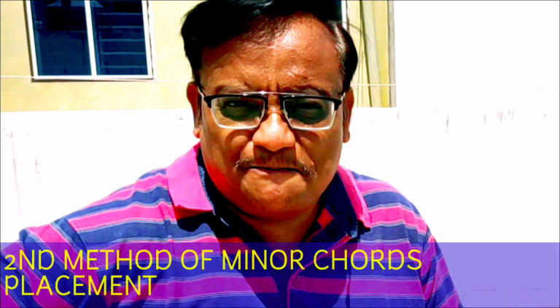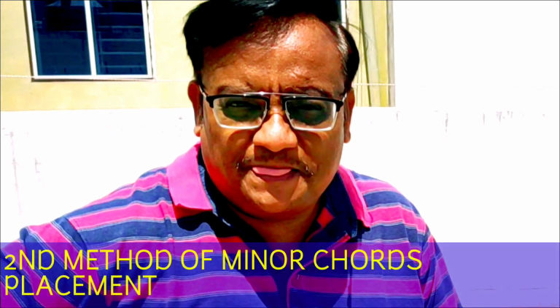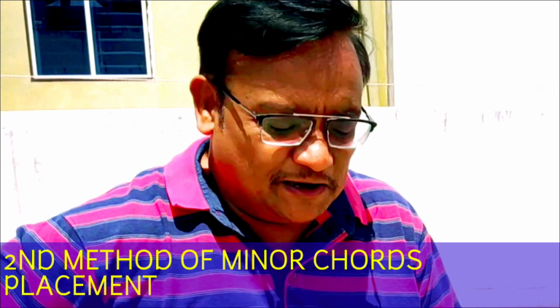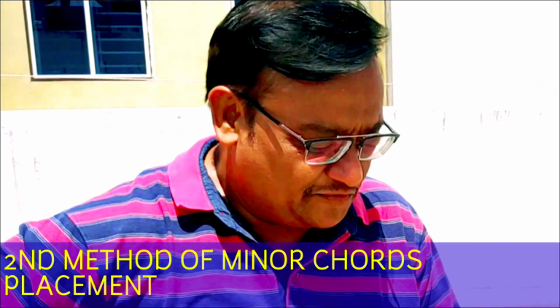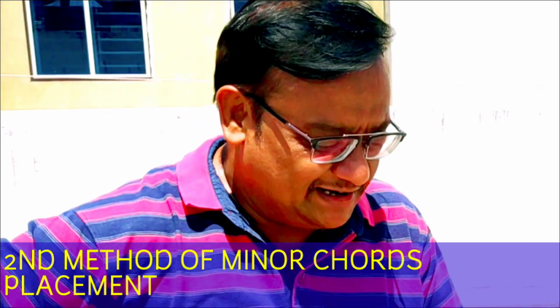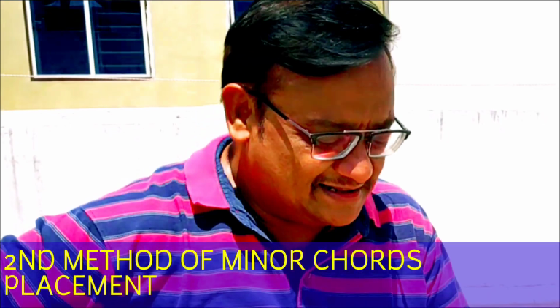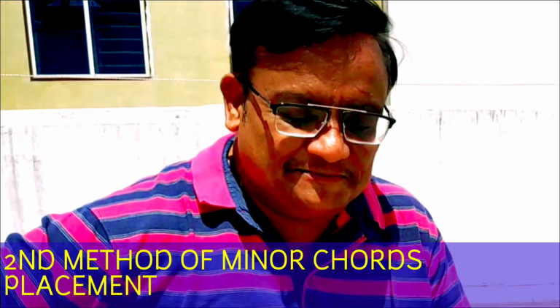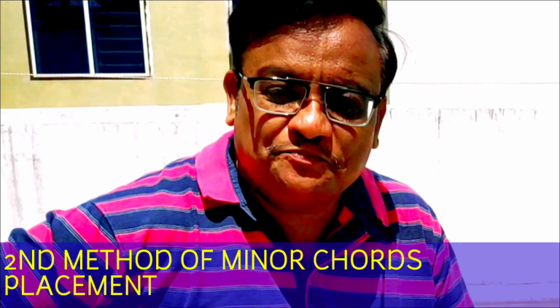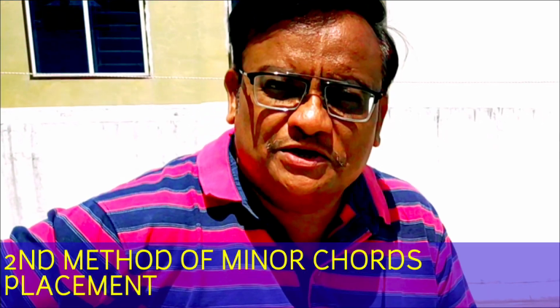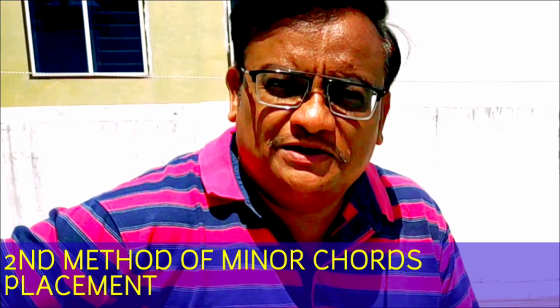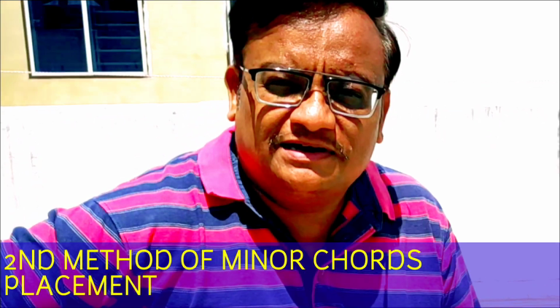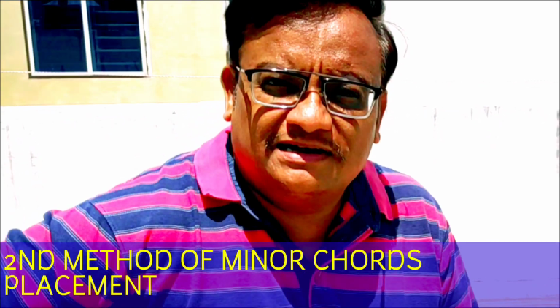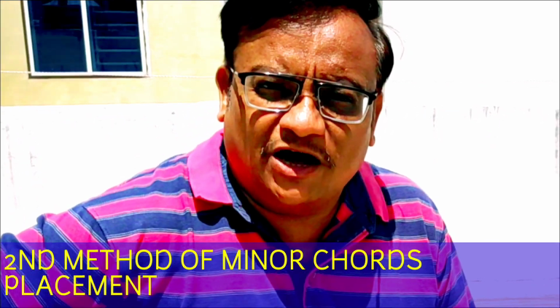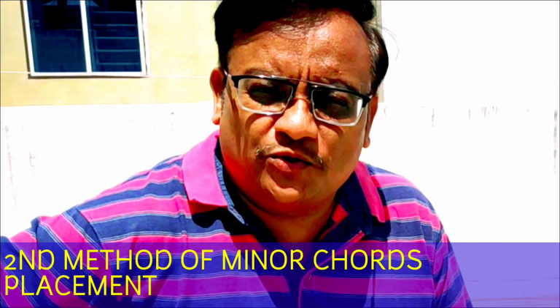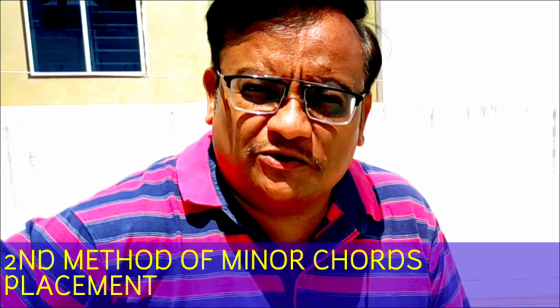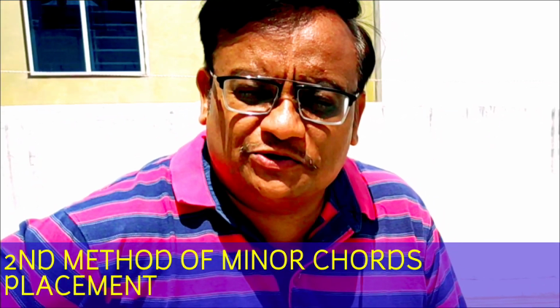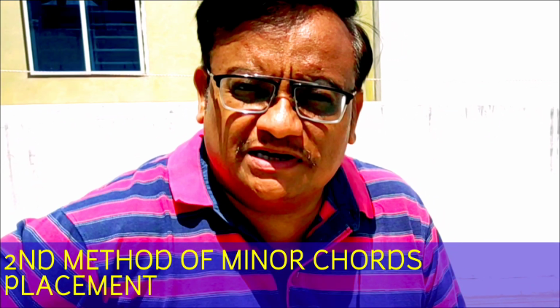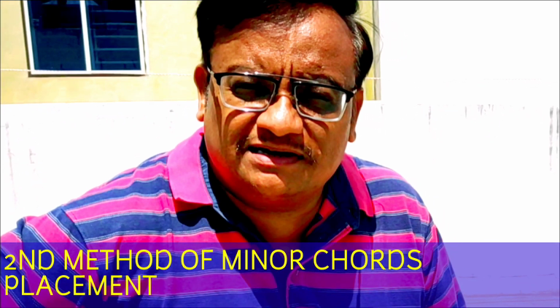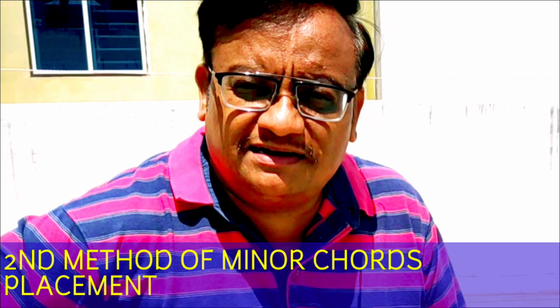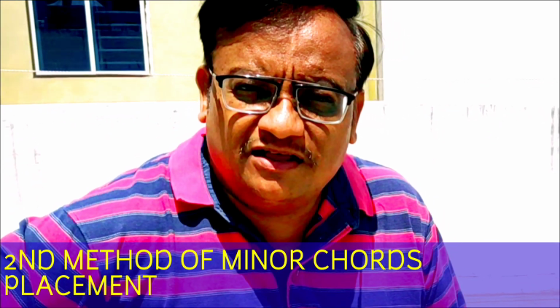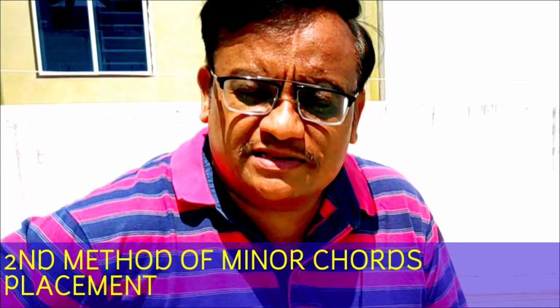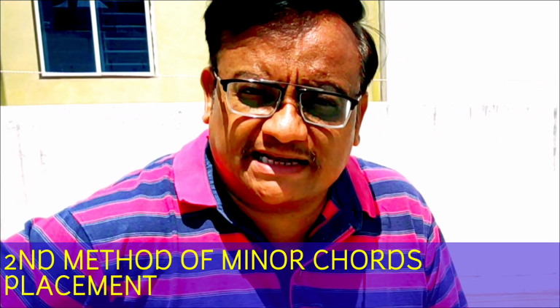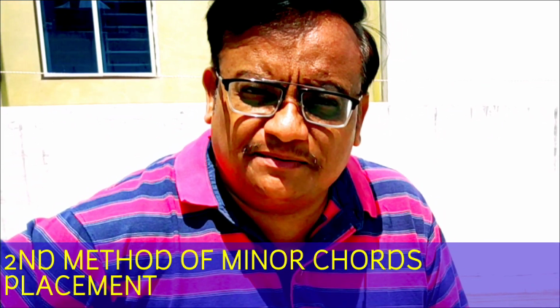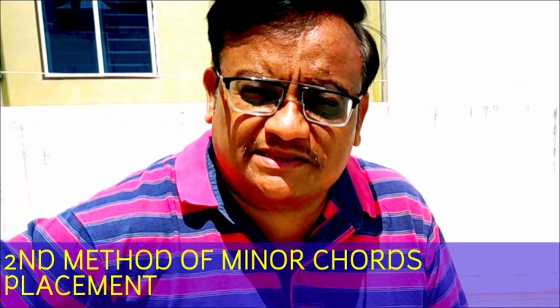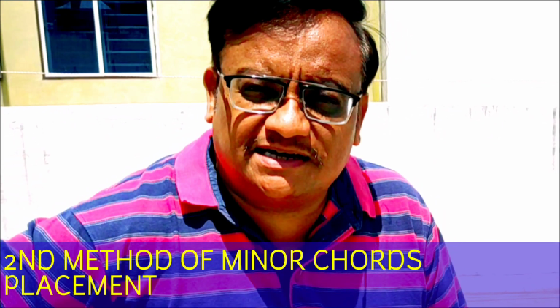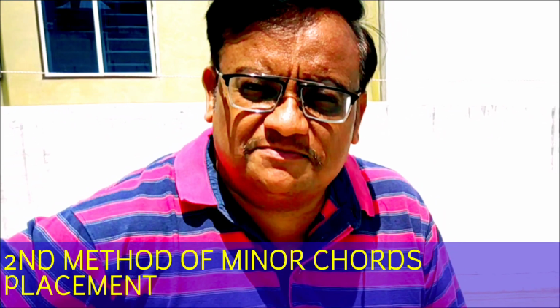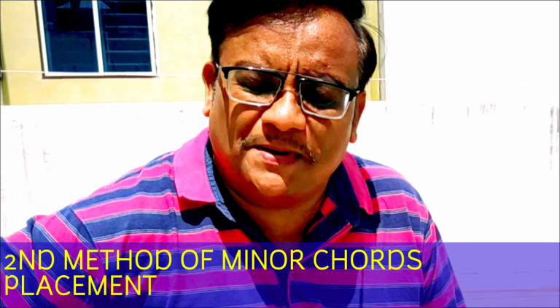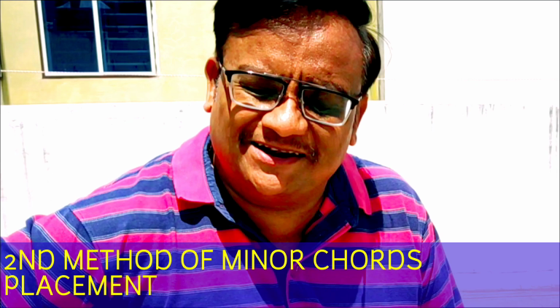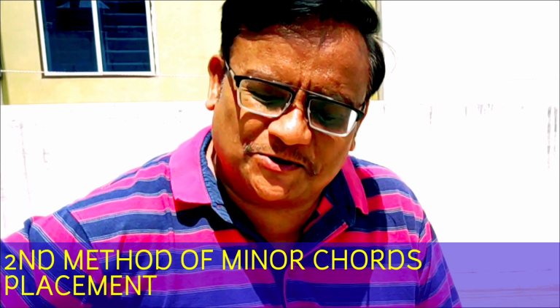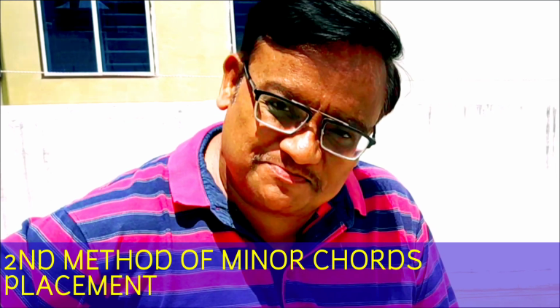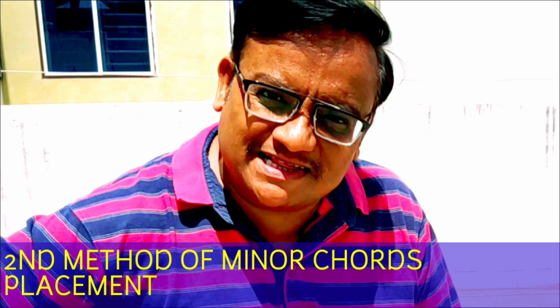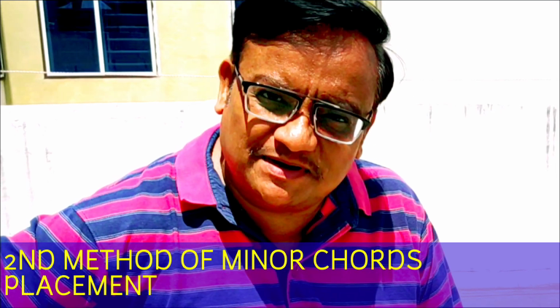Hello friends, now we are going to learn the 2nd method of minor chords placement.